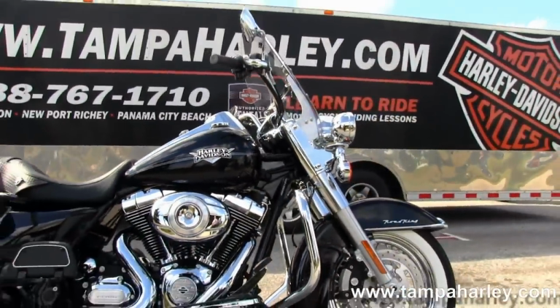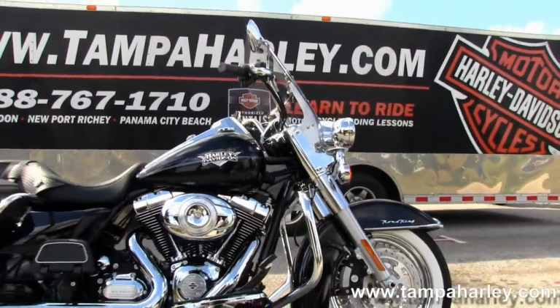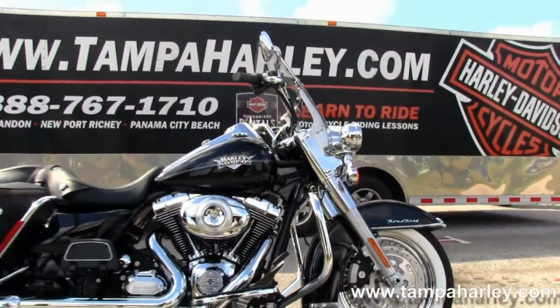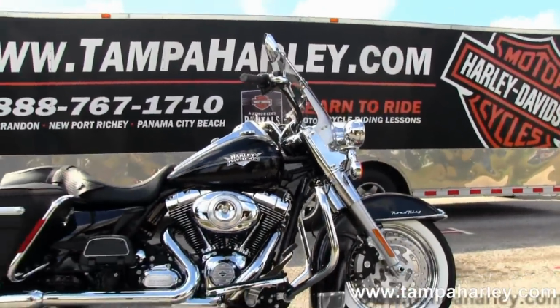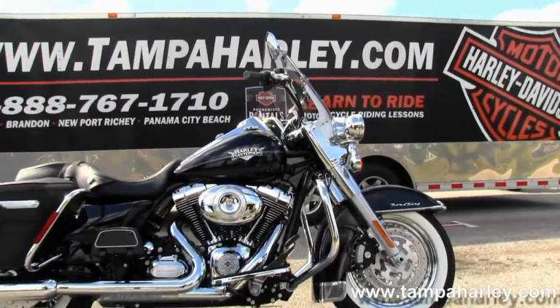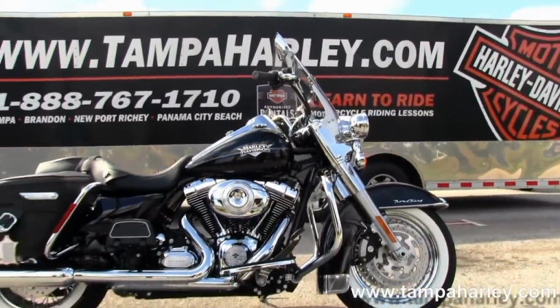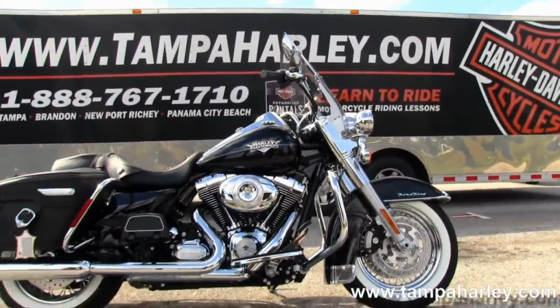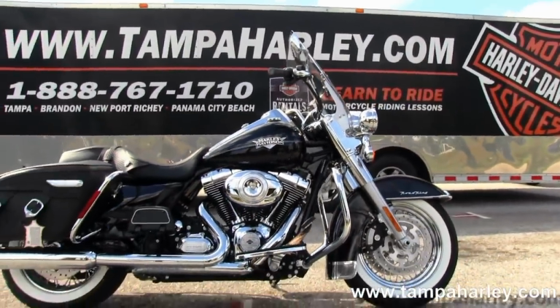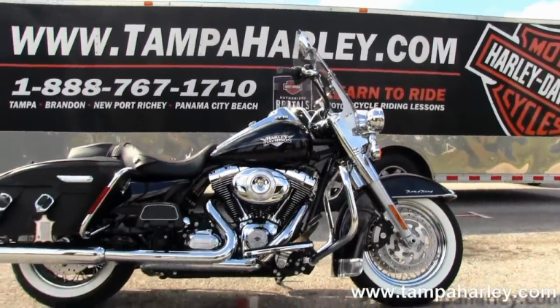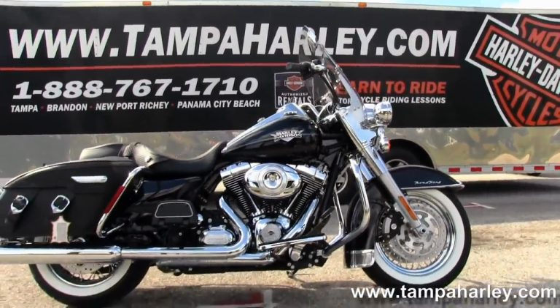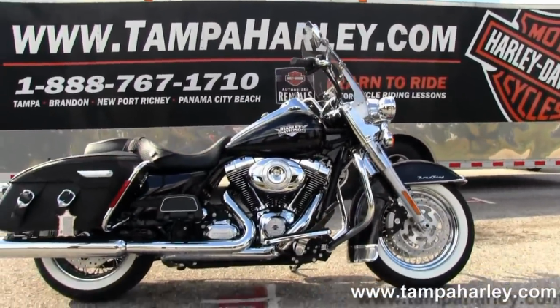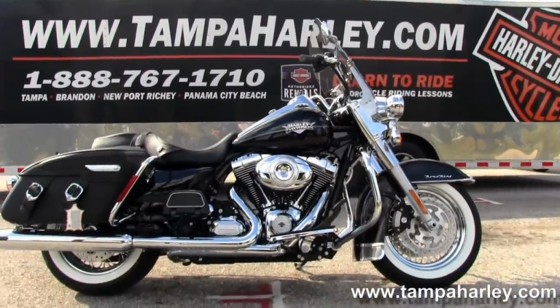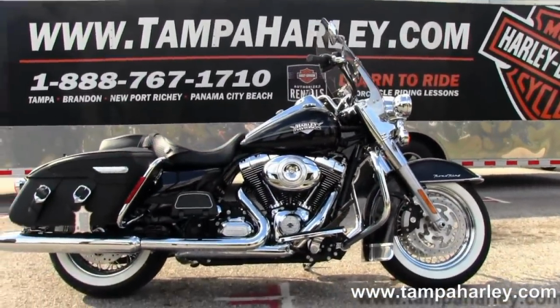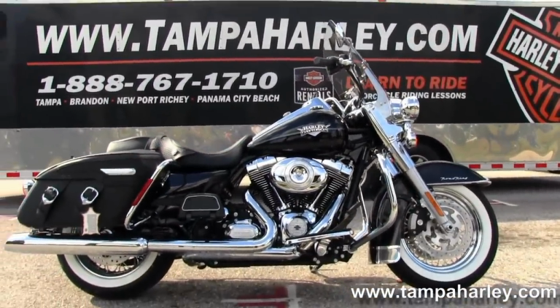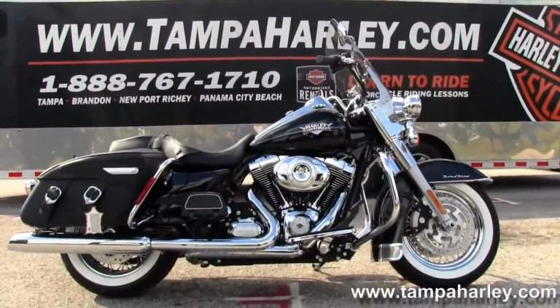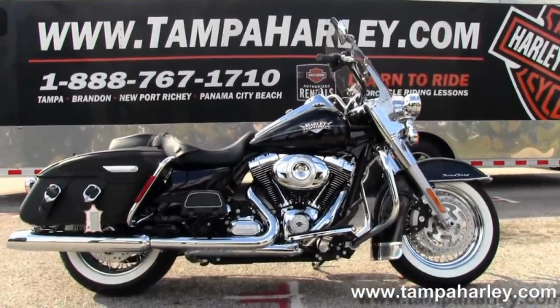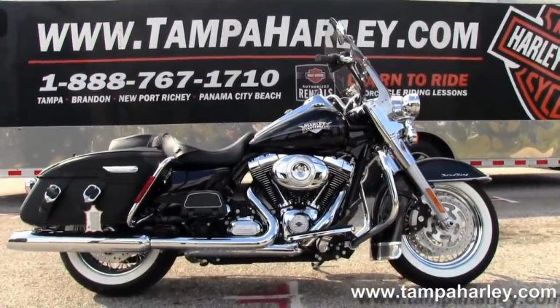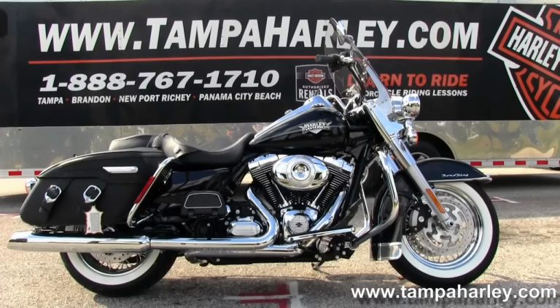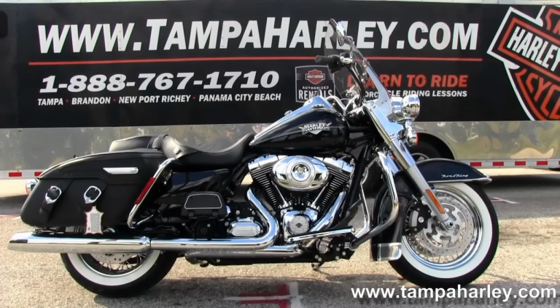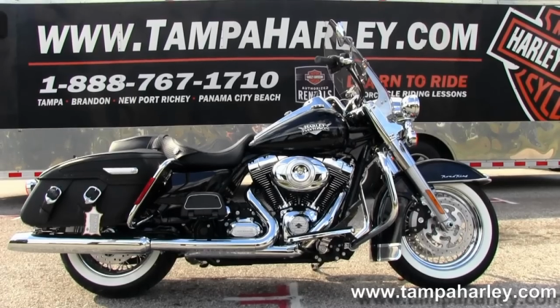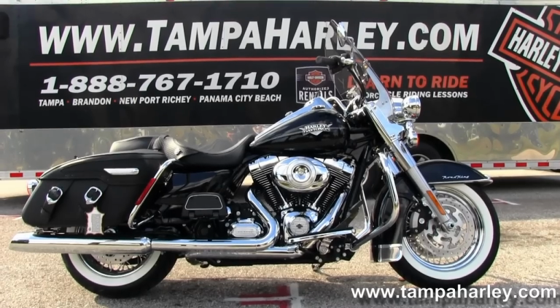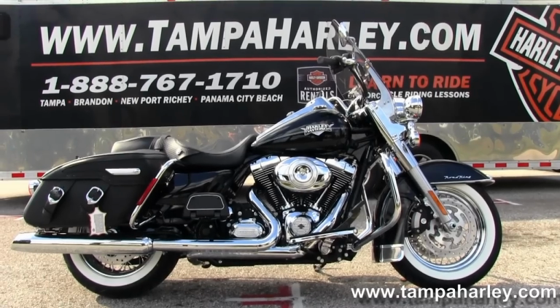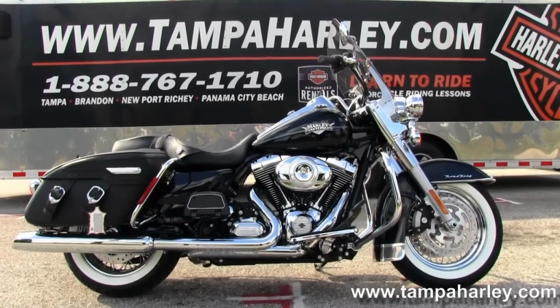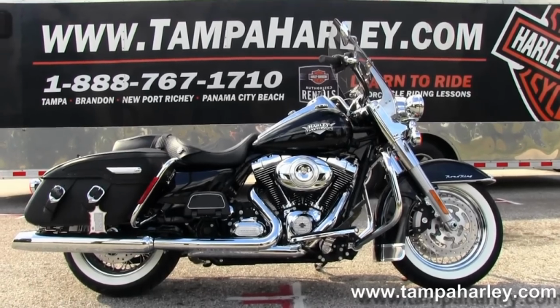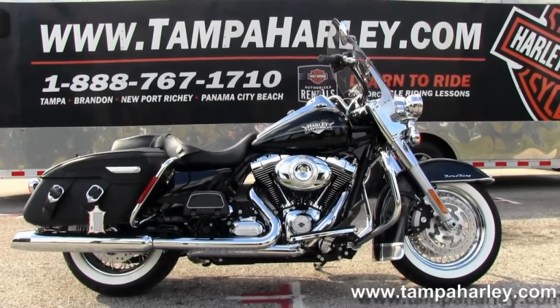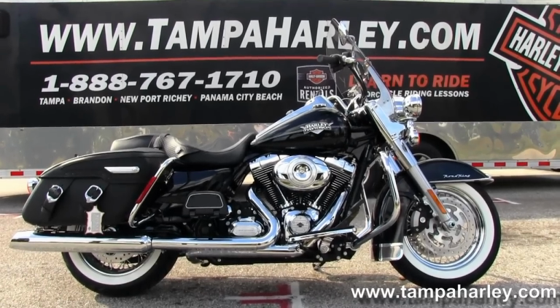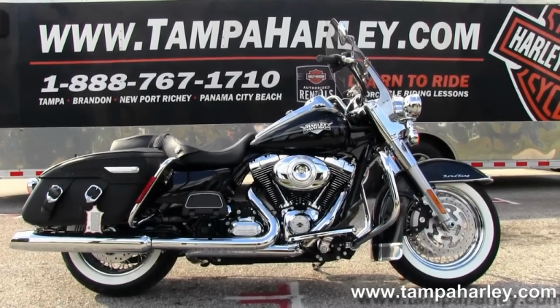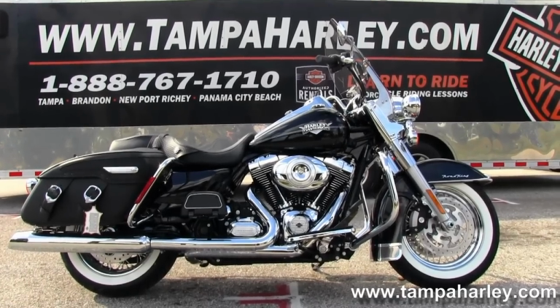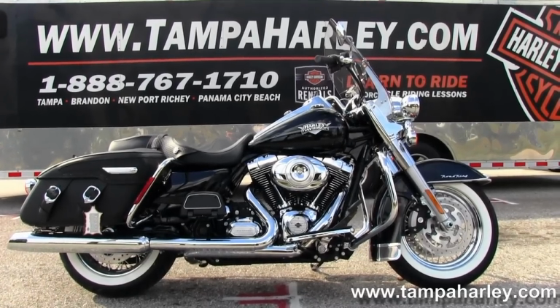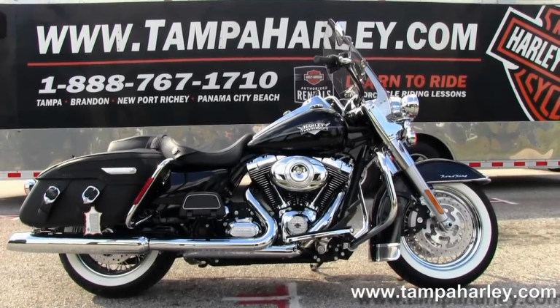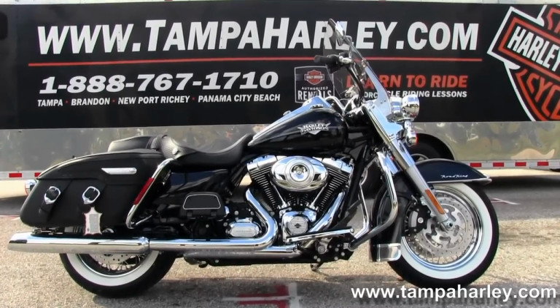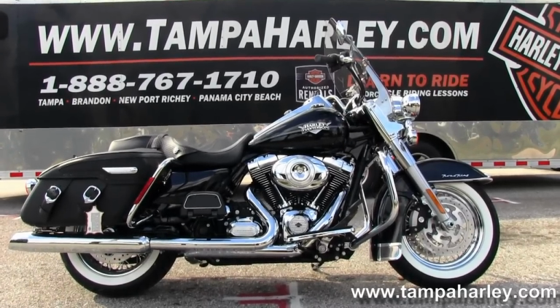Cars, trucks, campers, boats, trailers, jeeps, airplanes, tanks — you name it, we take it, as long as we don't have to feed it.